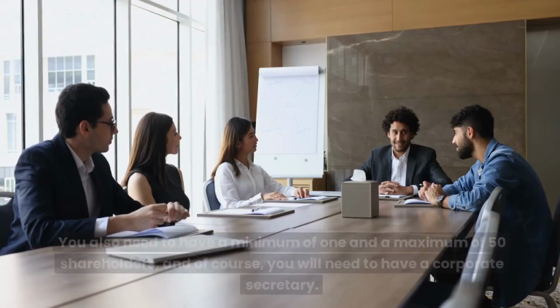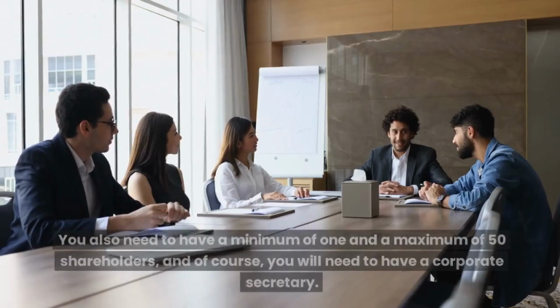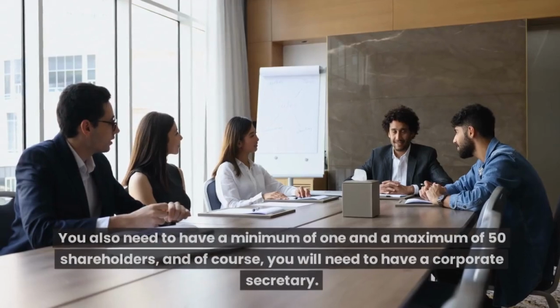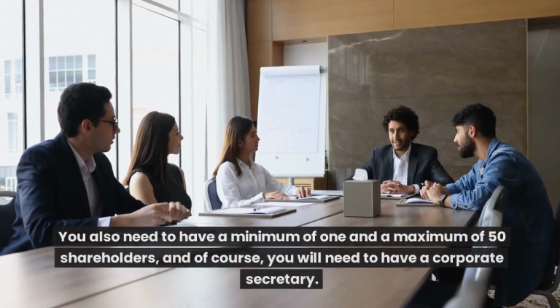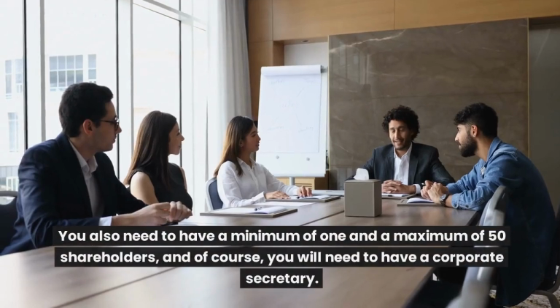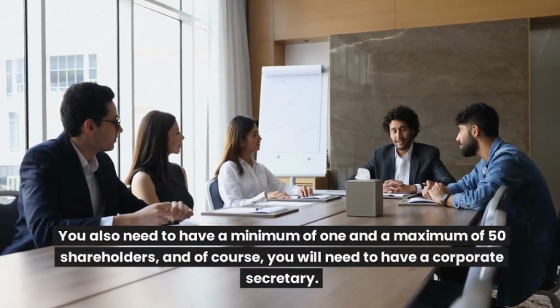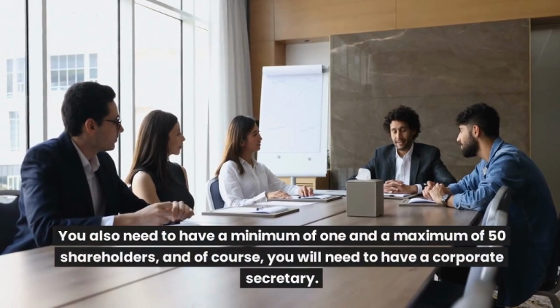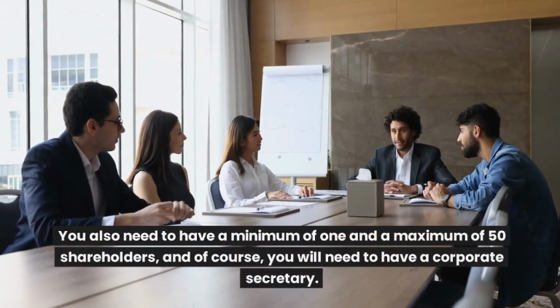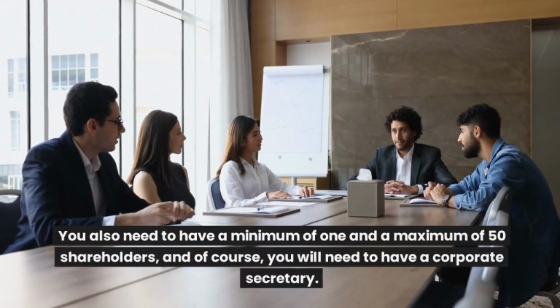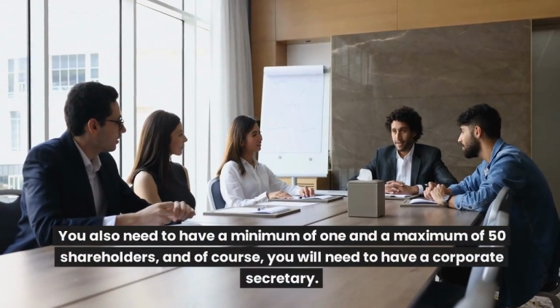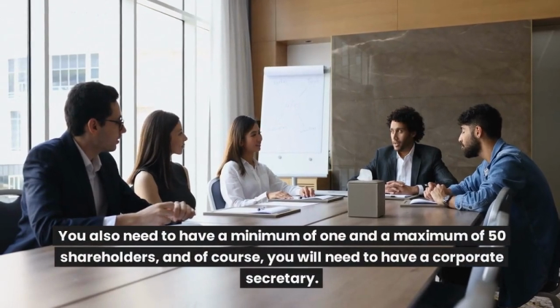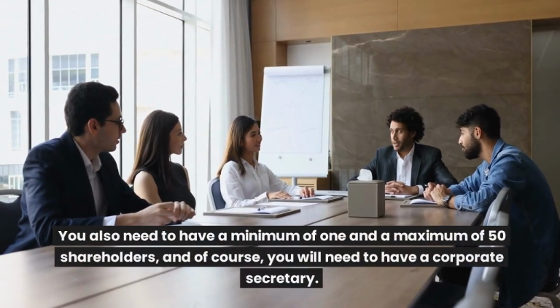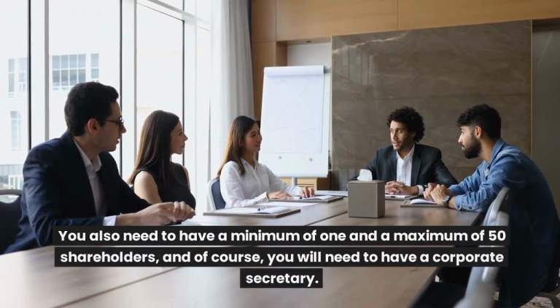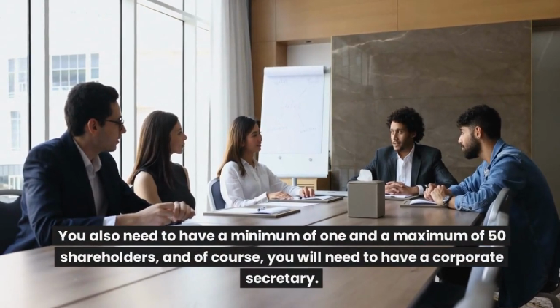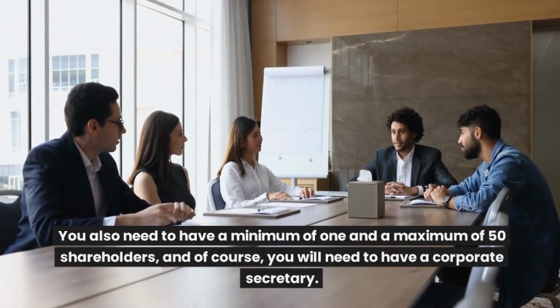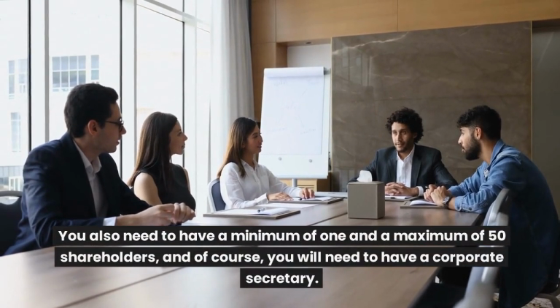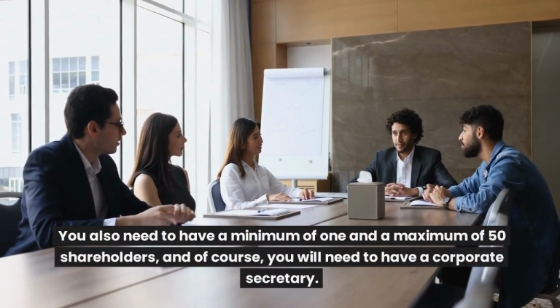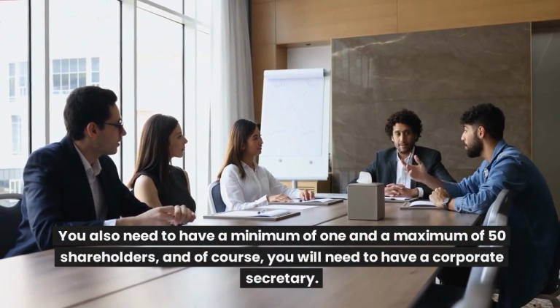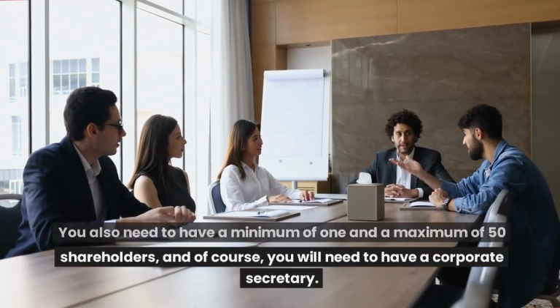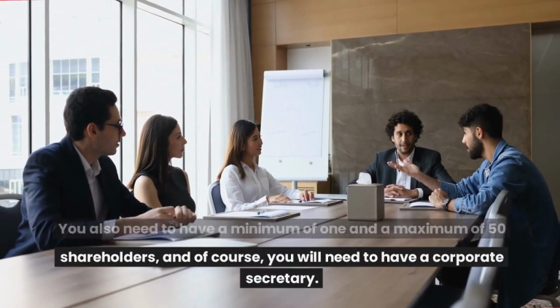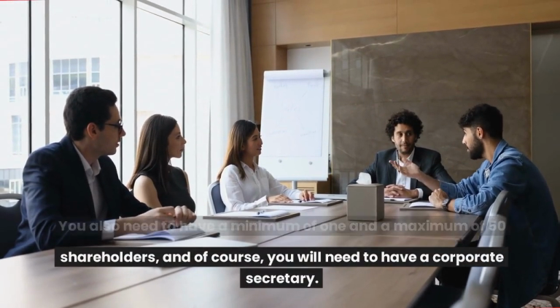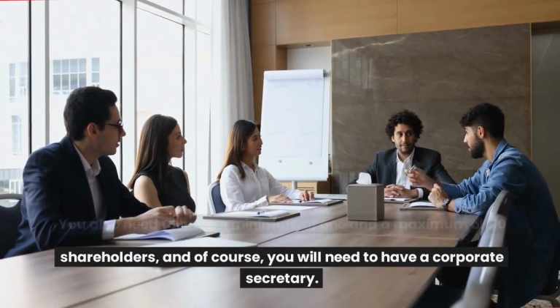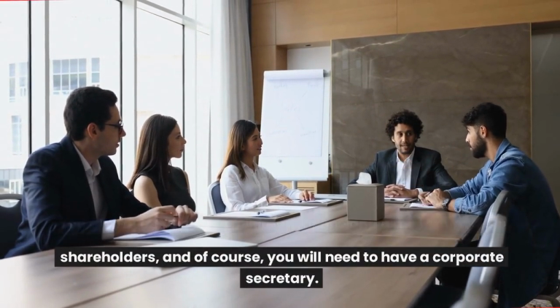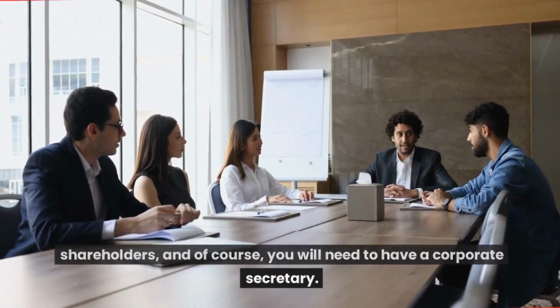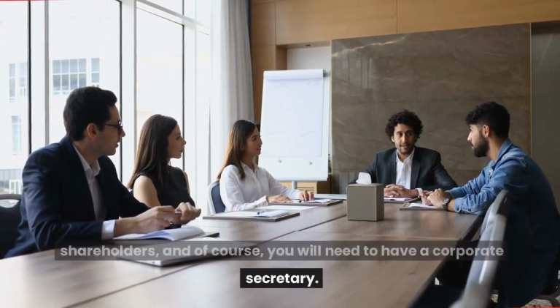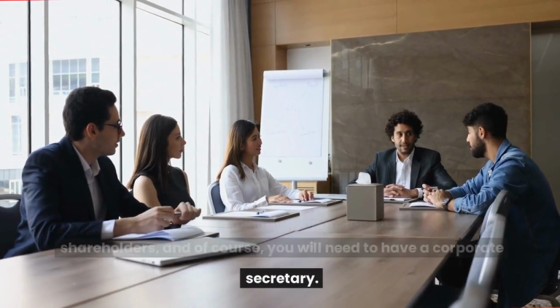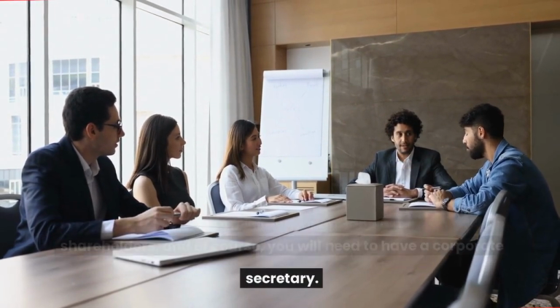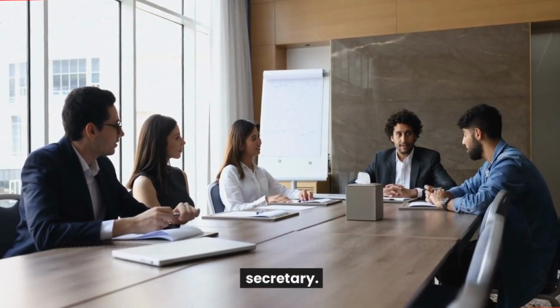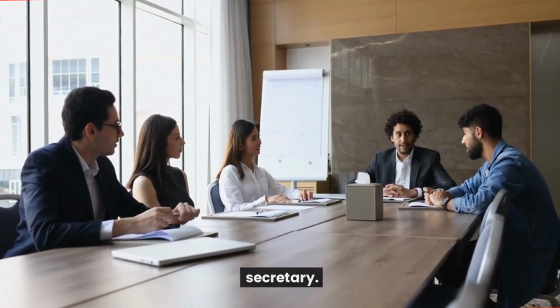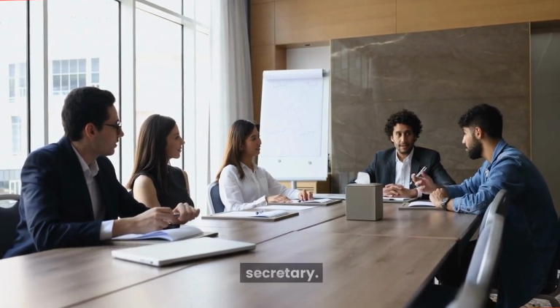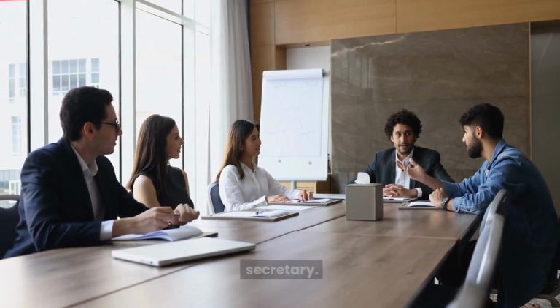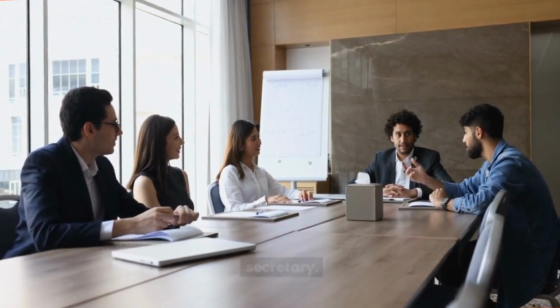You also need to have a minimum of 1 and a maximum of 50 shareholders, and of course, you will need to have a corporate secretary.